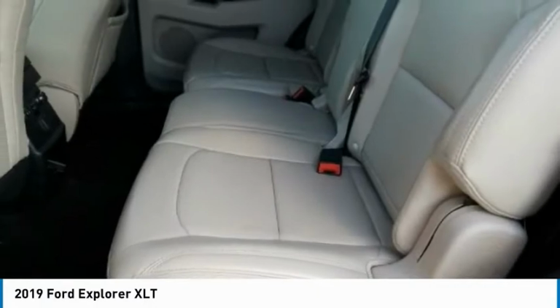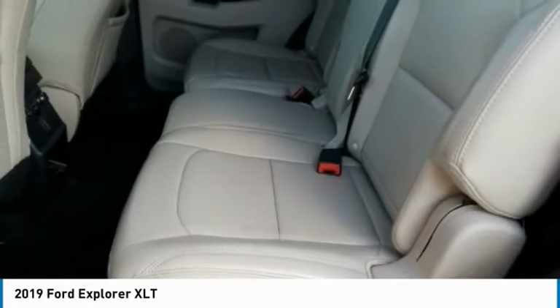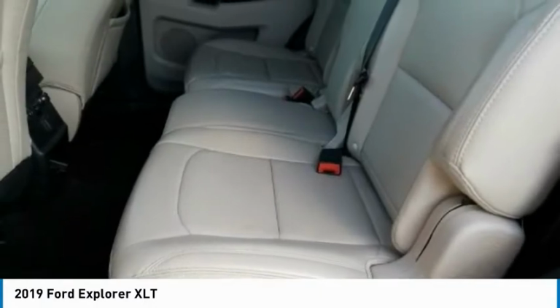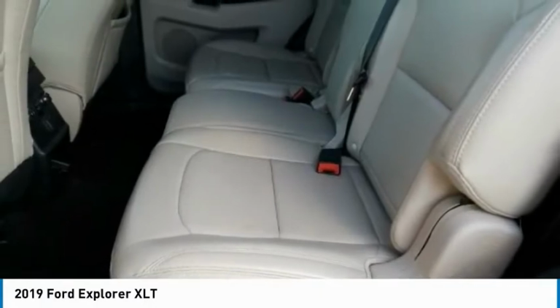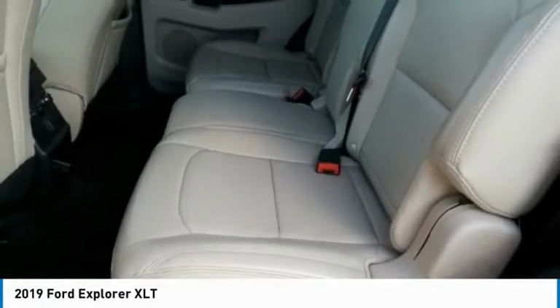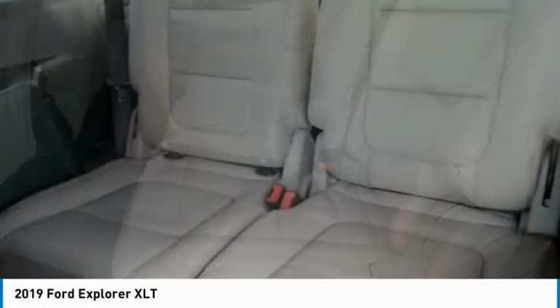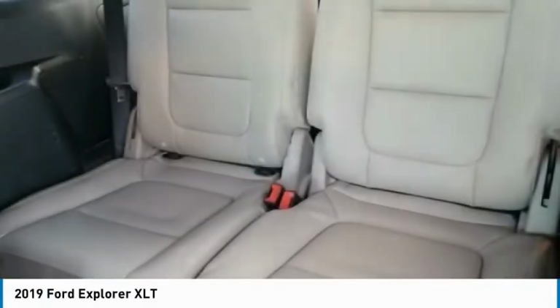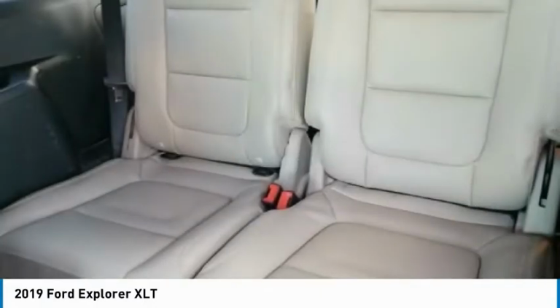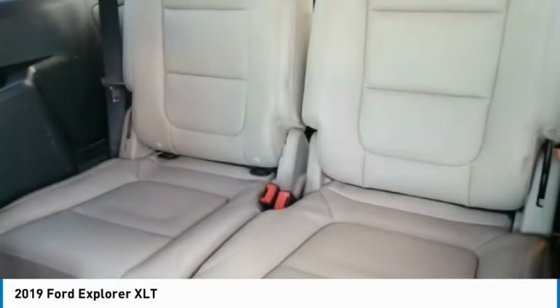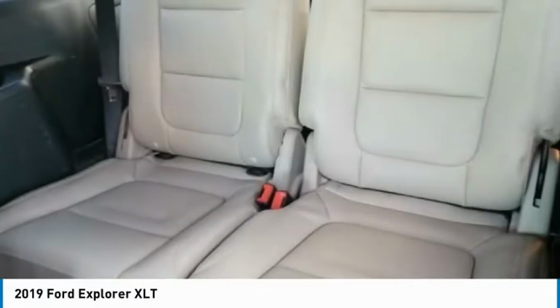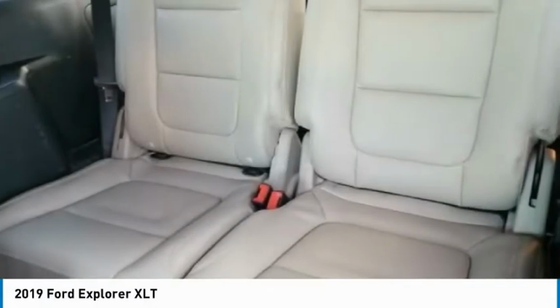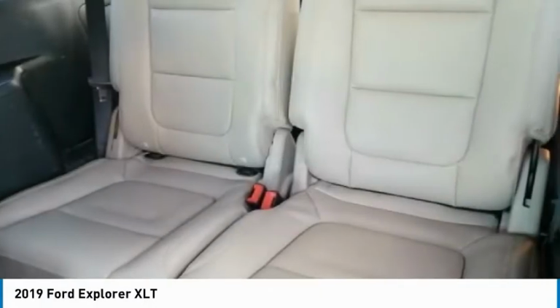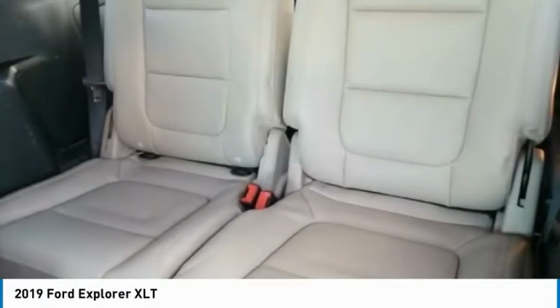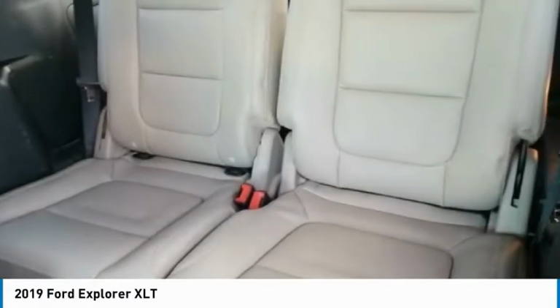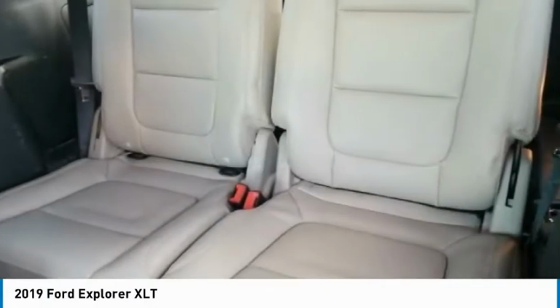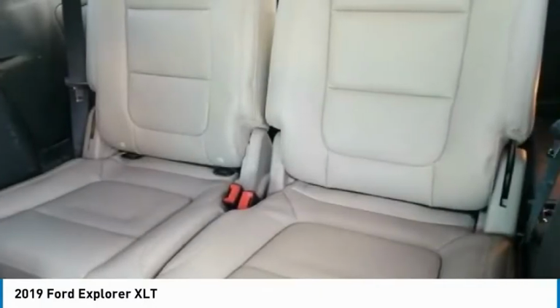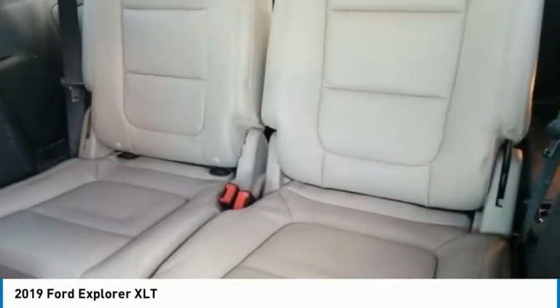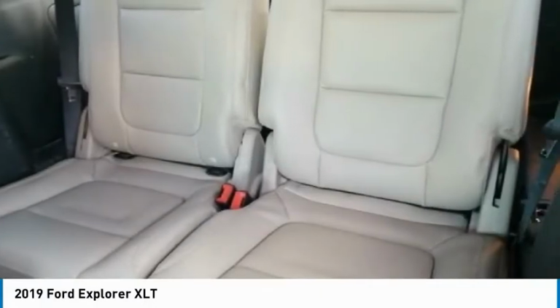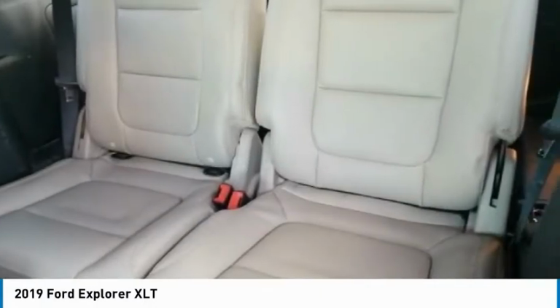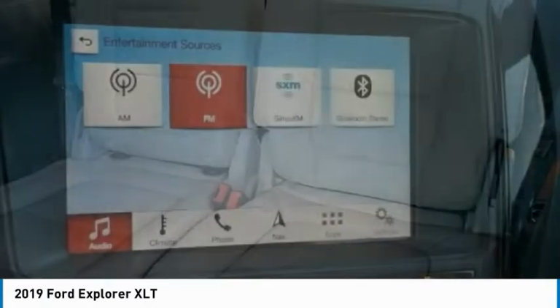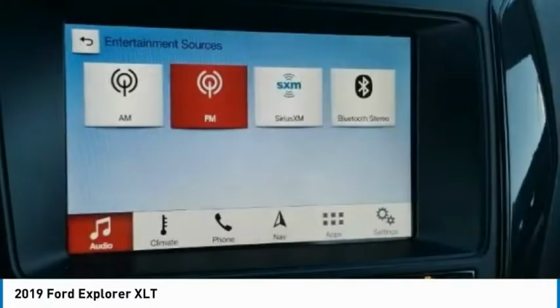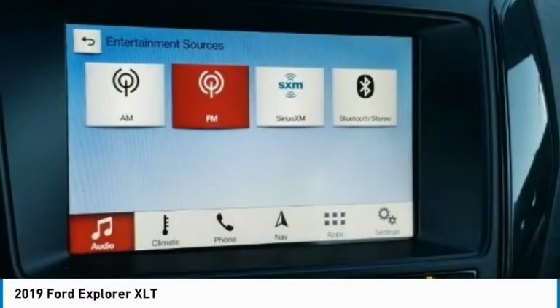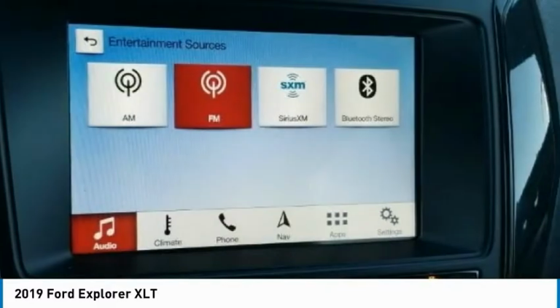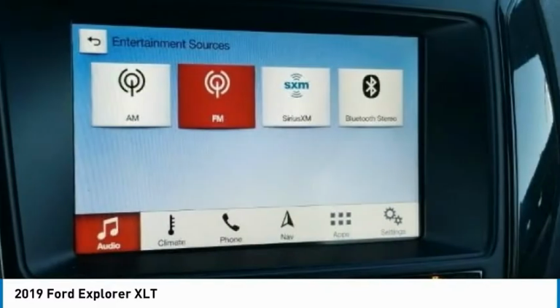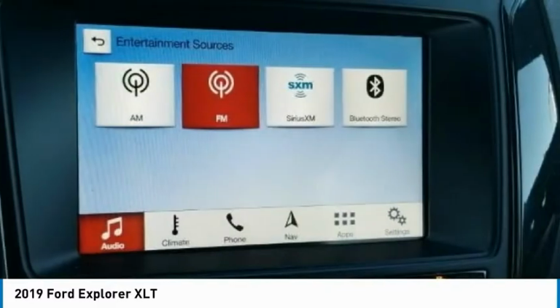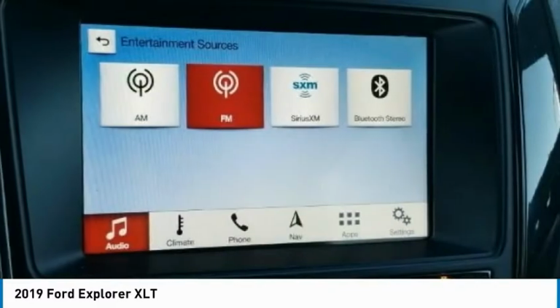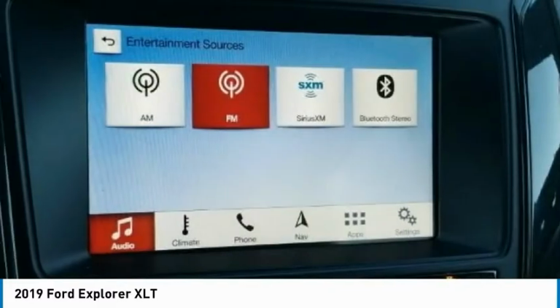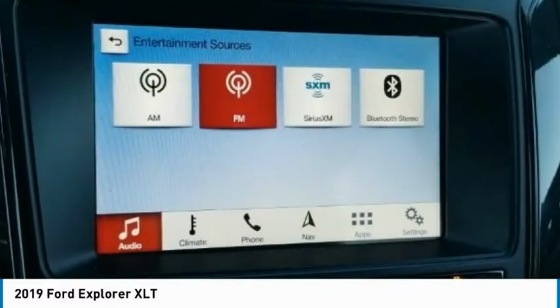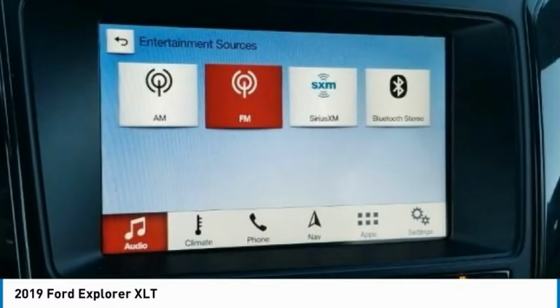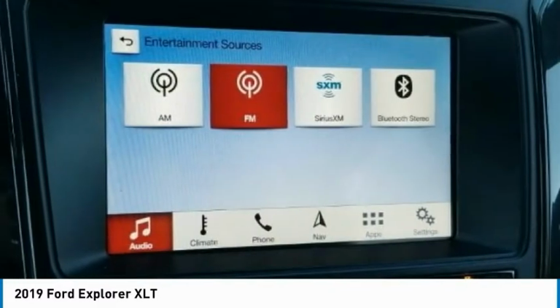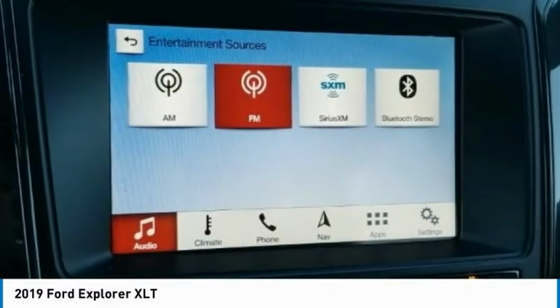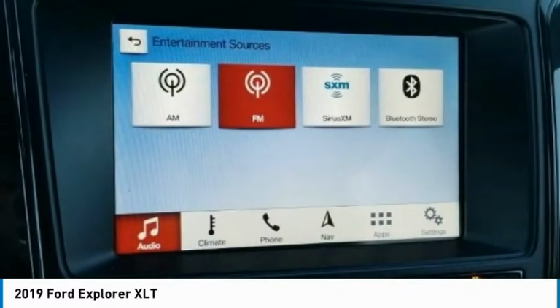Navigation system. If you like it online, you'll love it in your driveway. Take it for a spin today.